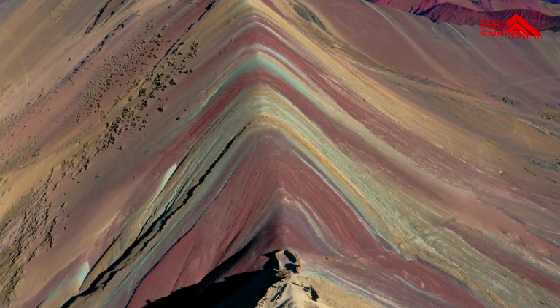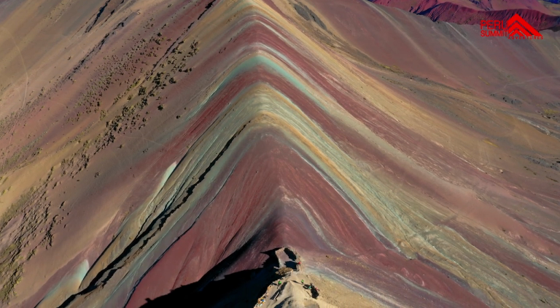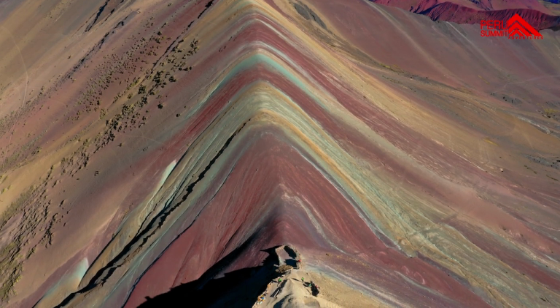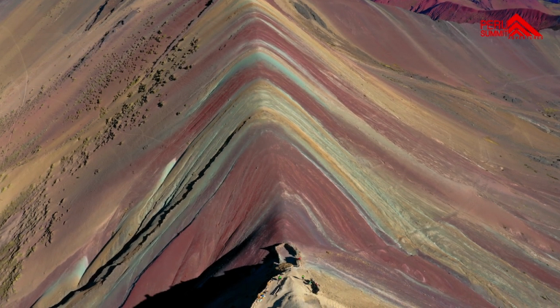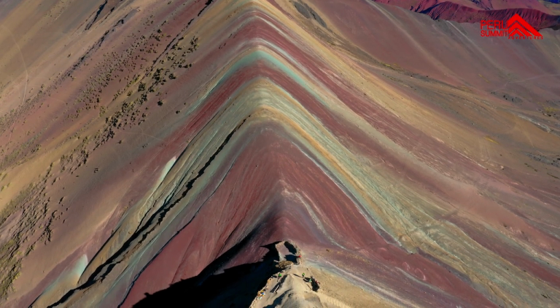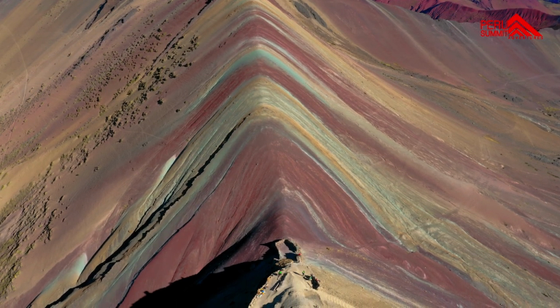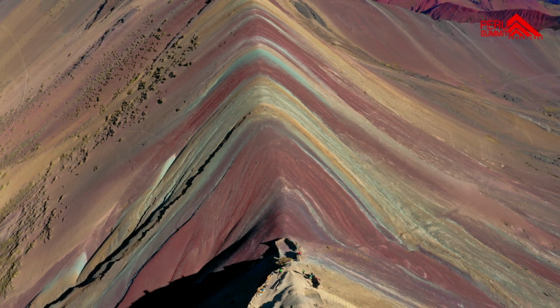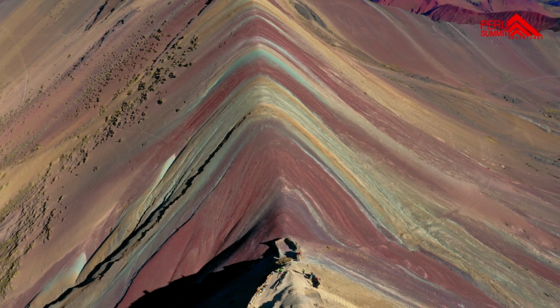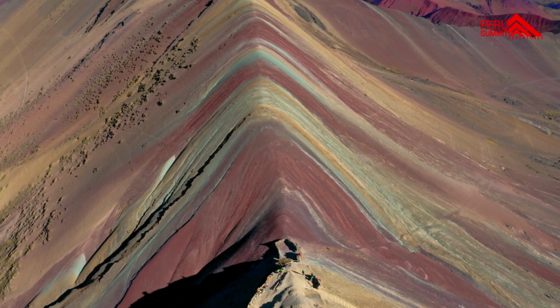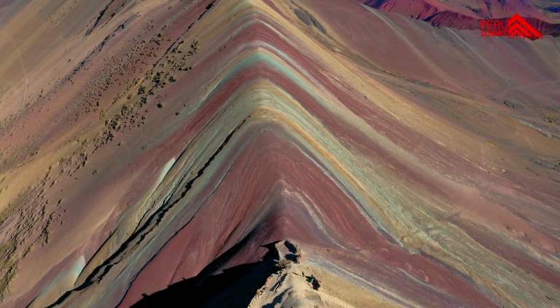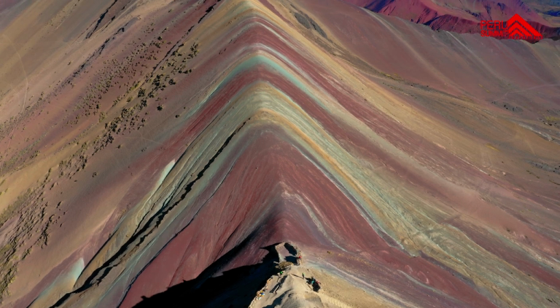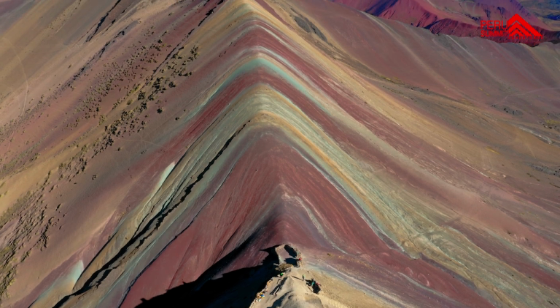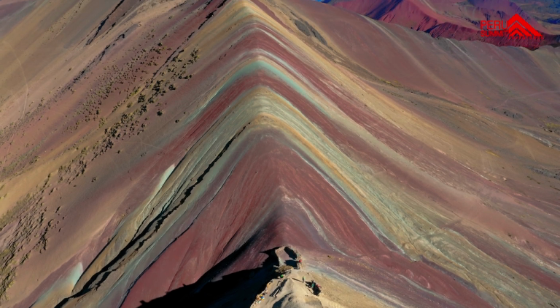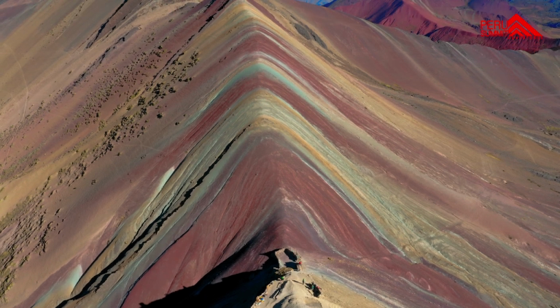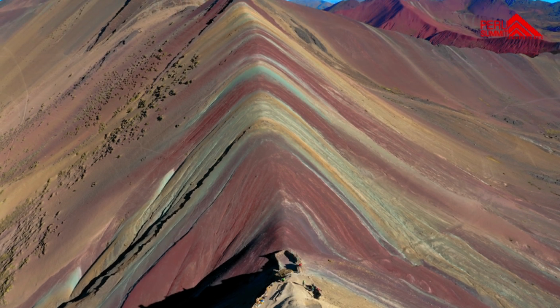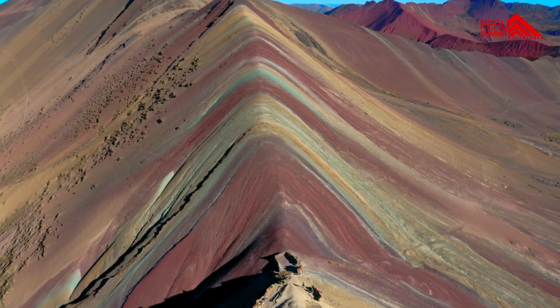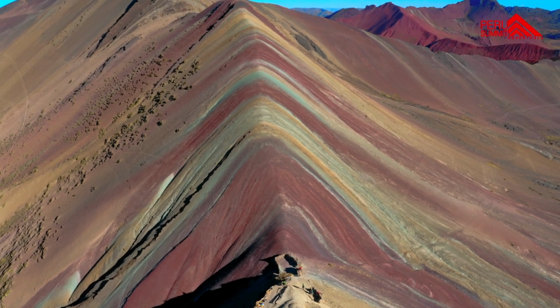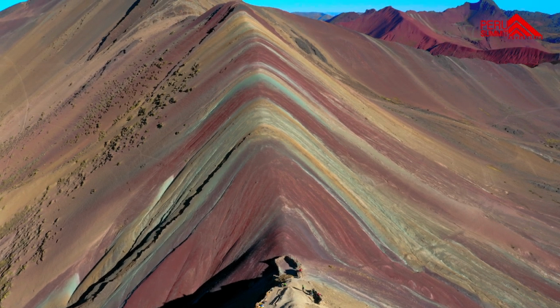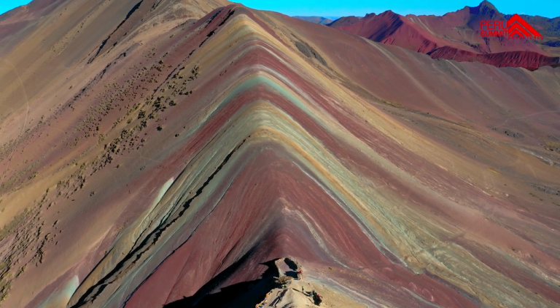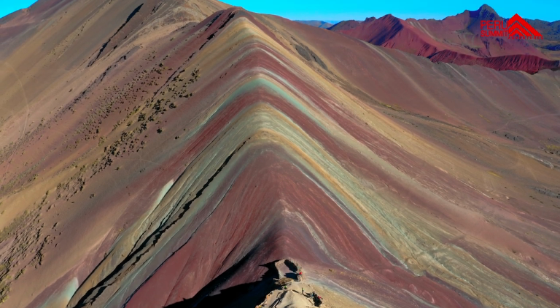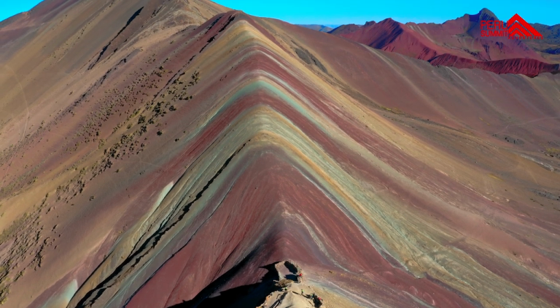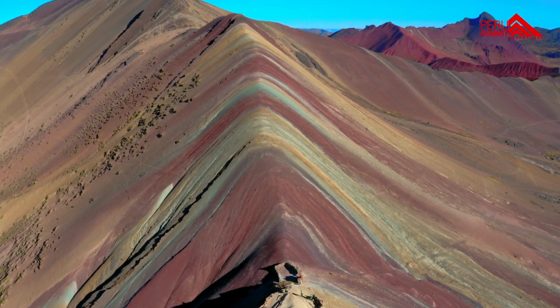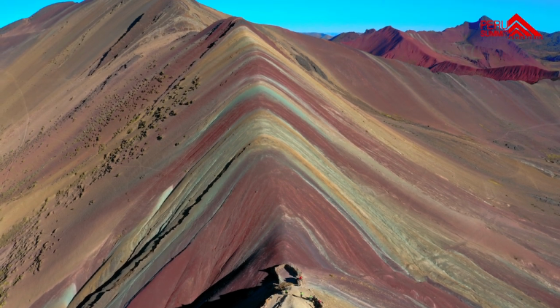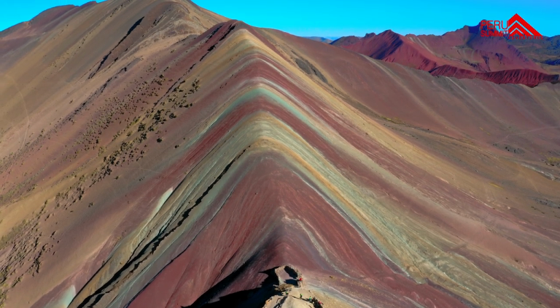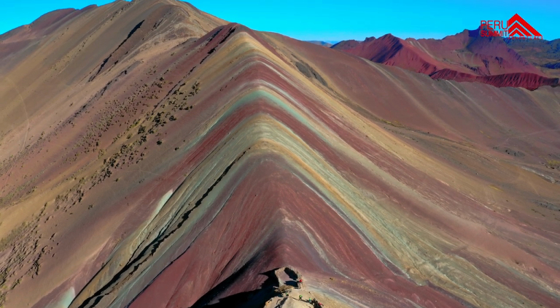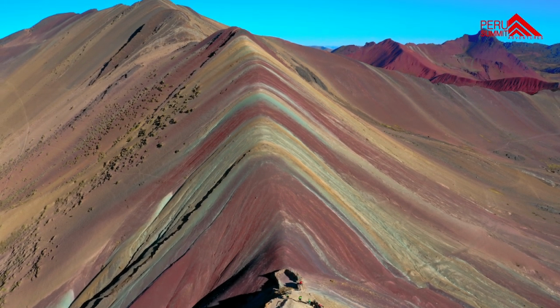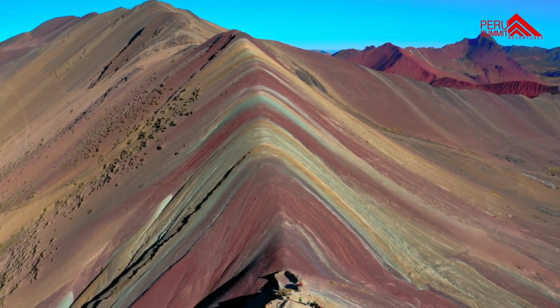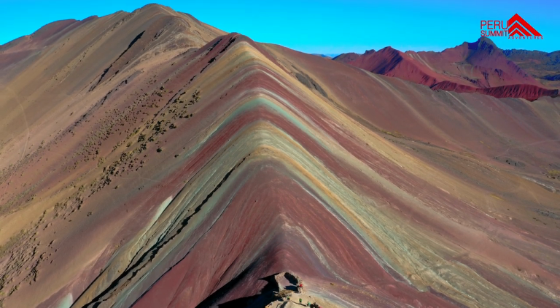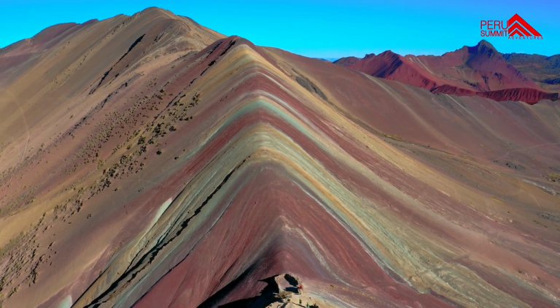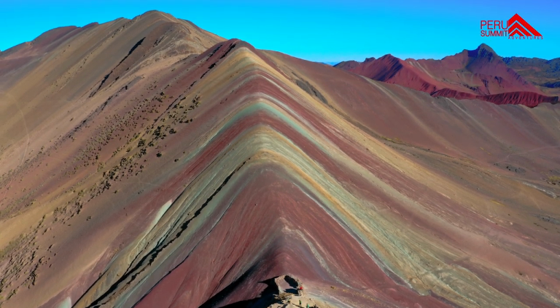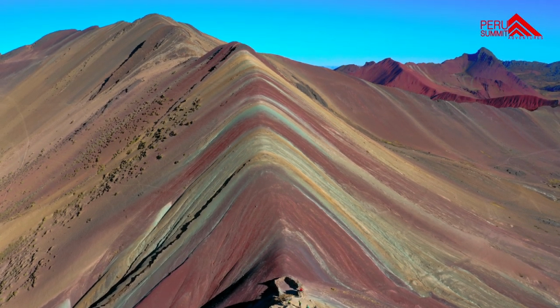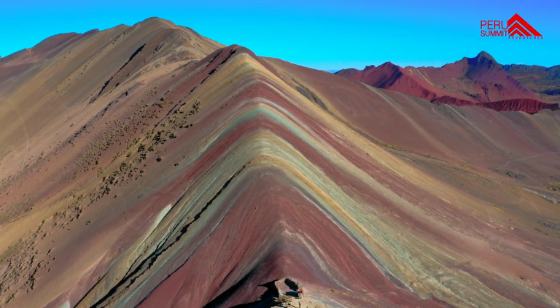So join us and let's go exploring to enjoy the peace of Rainbow Mountain.